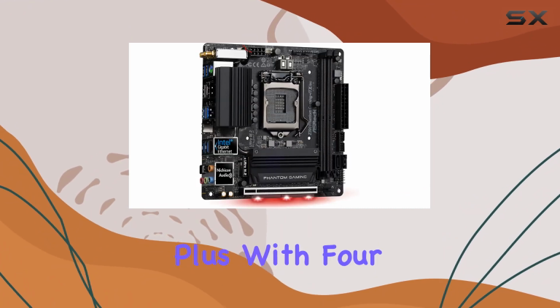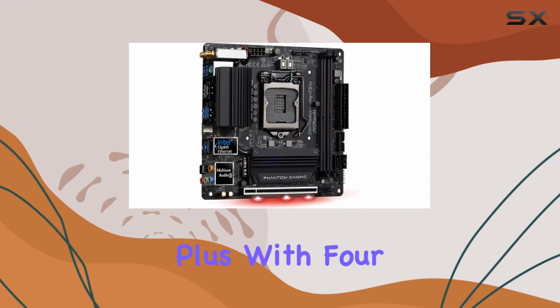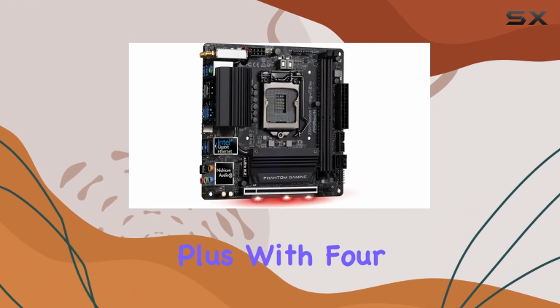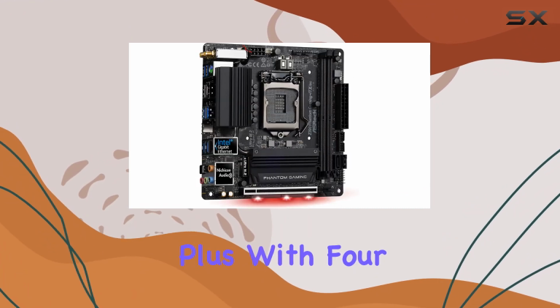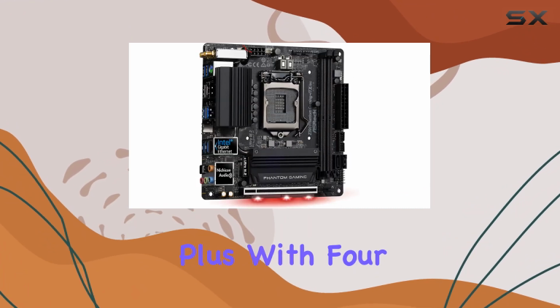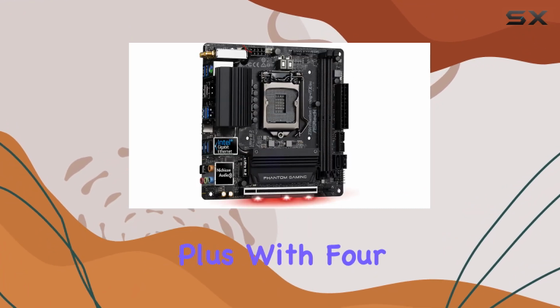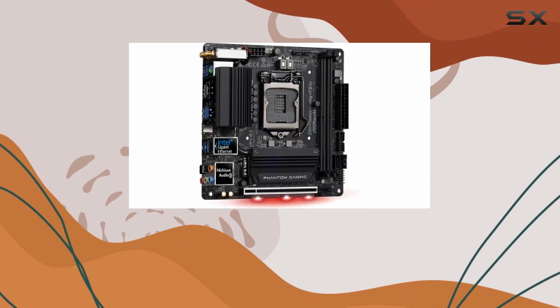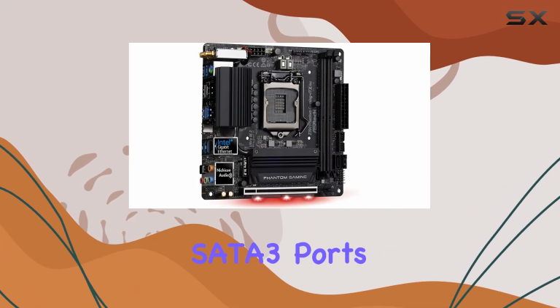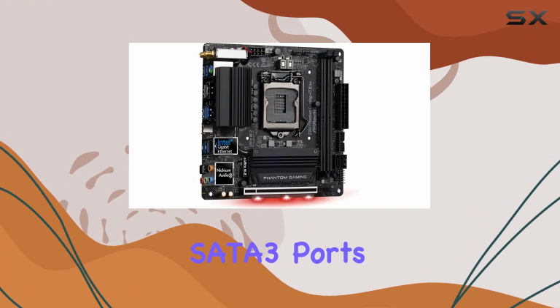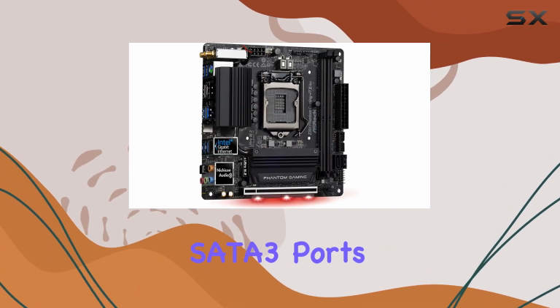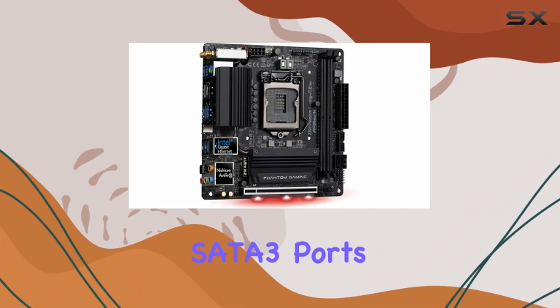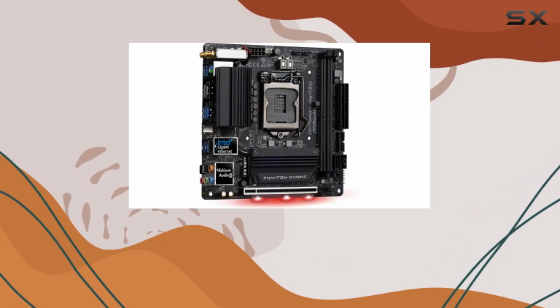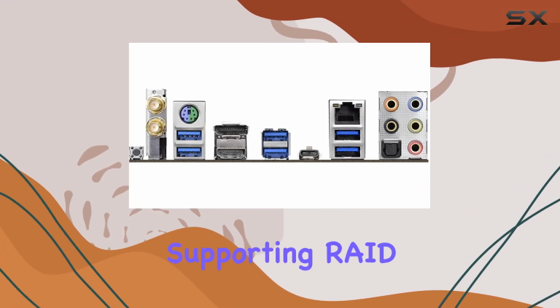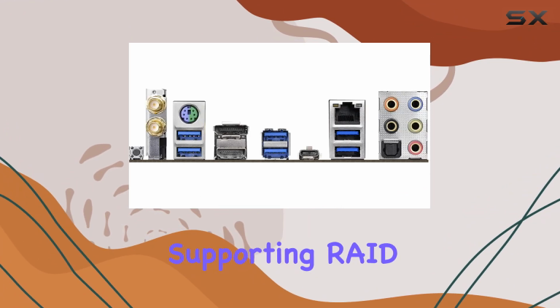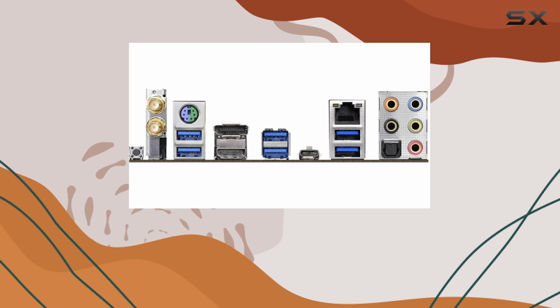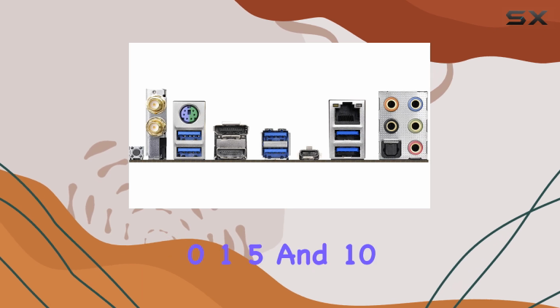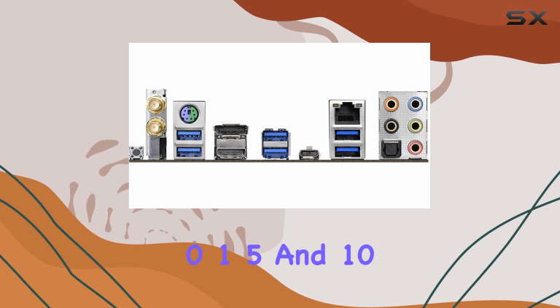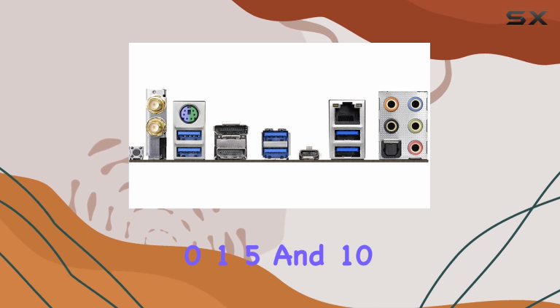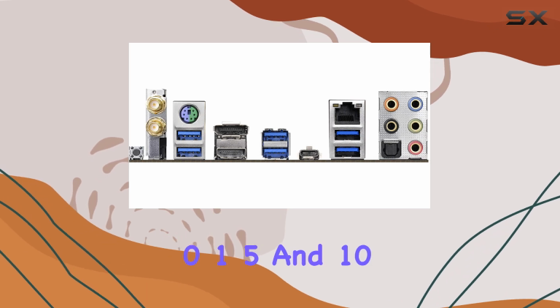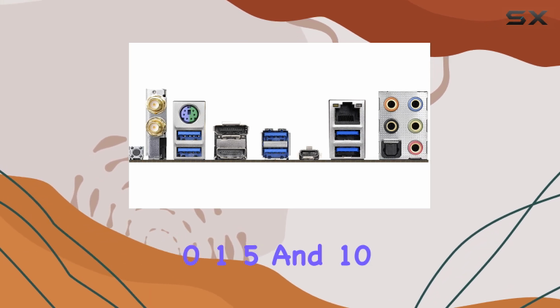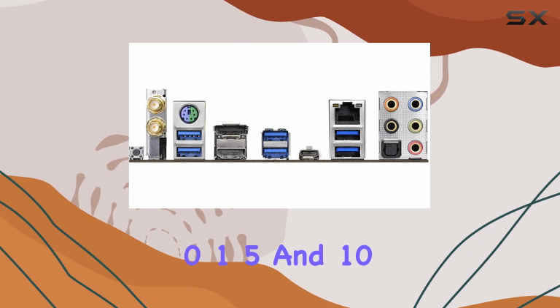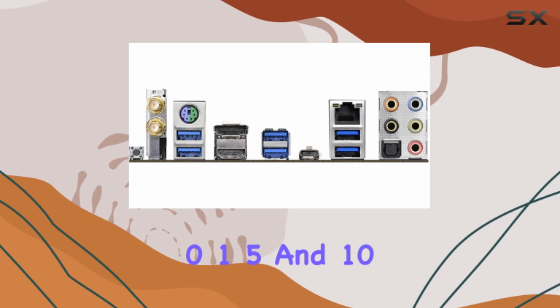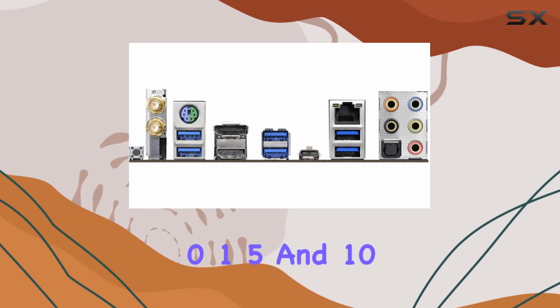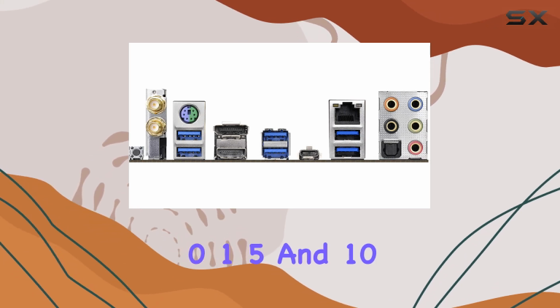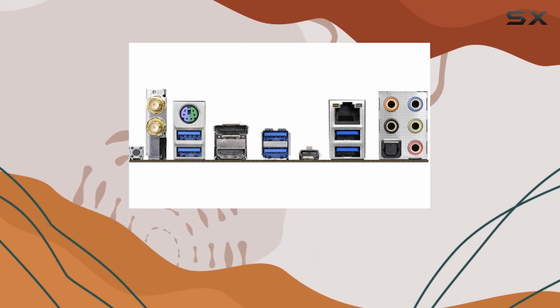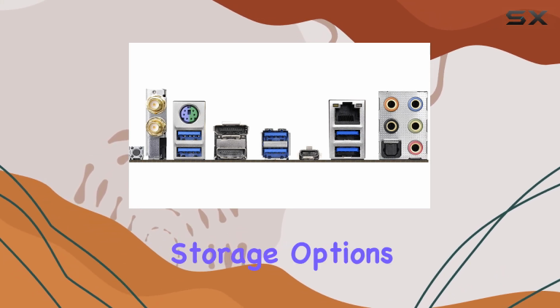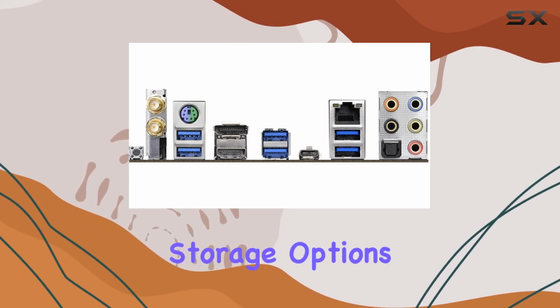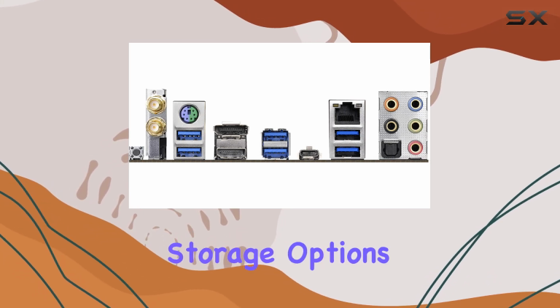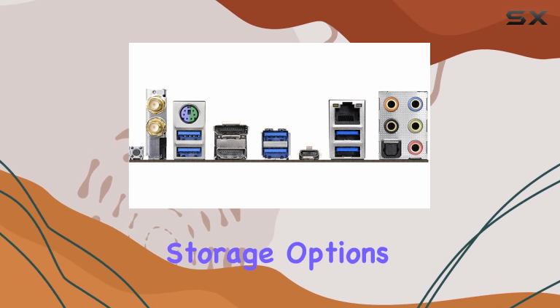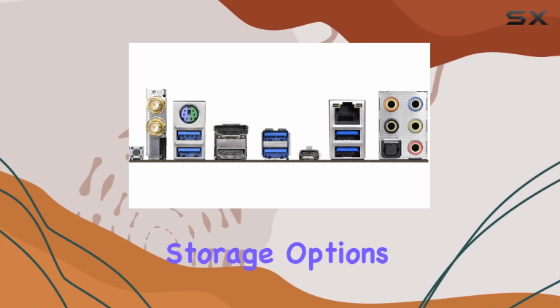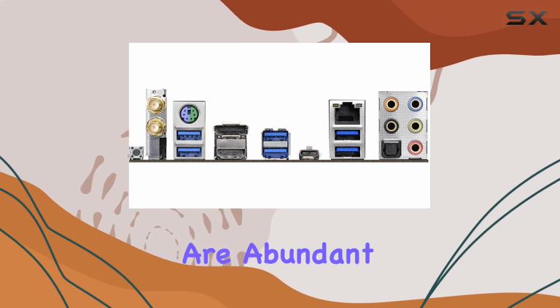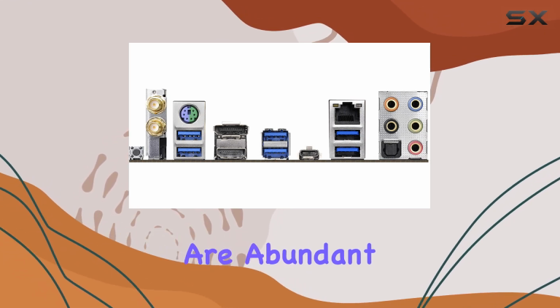Plus, with 4 SATA 3 ports supporting RAID 0, 1, 5, and 10, storage options are abundant.